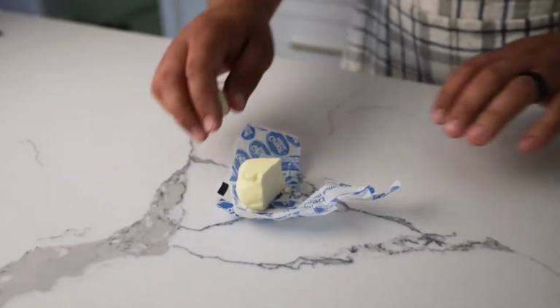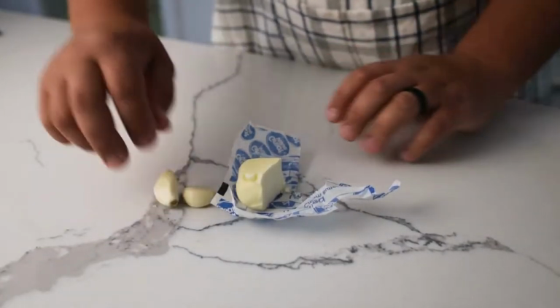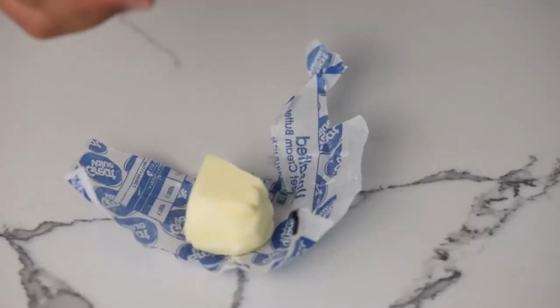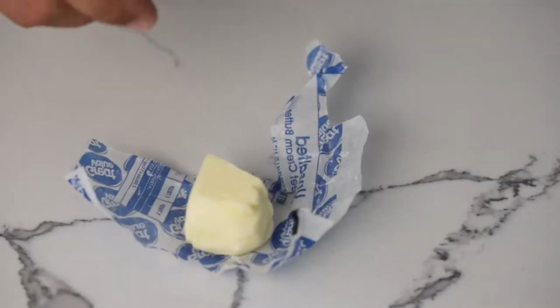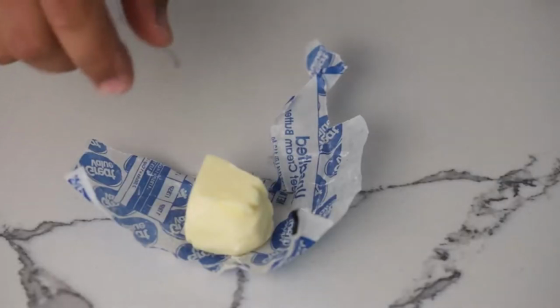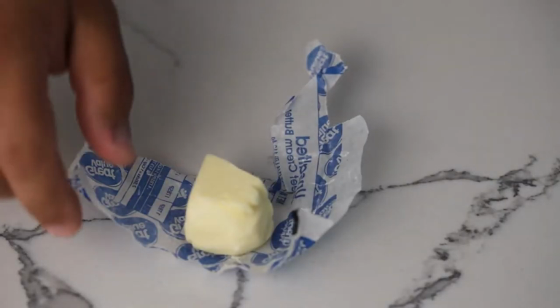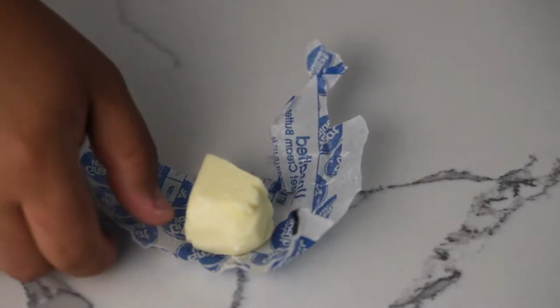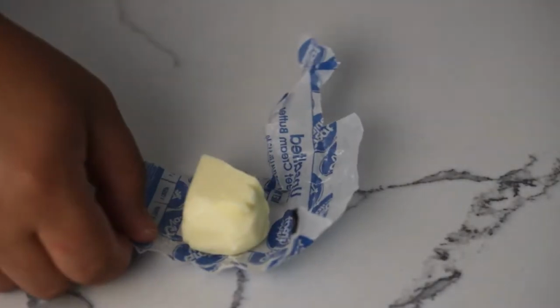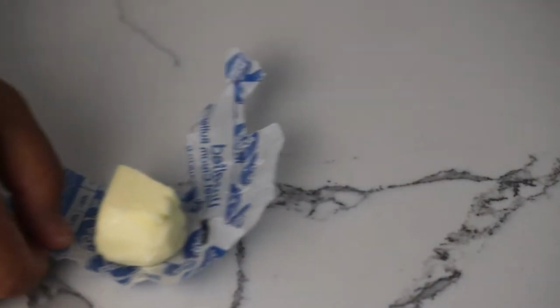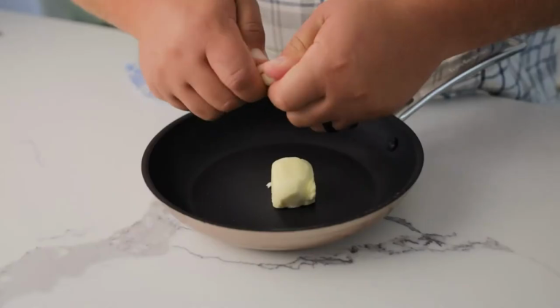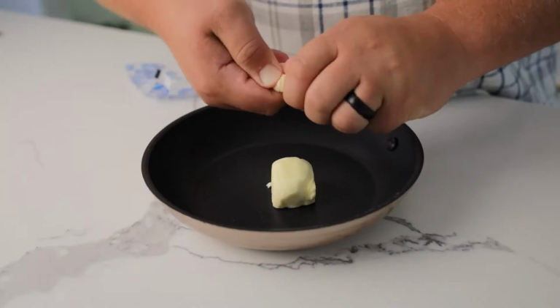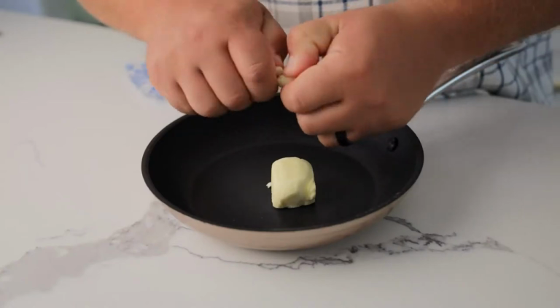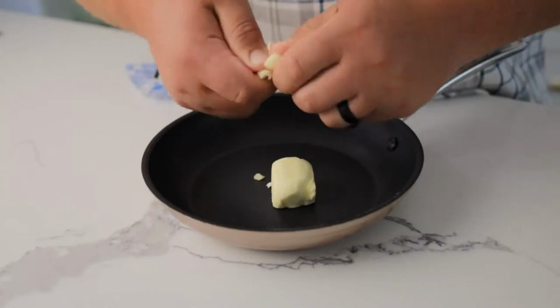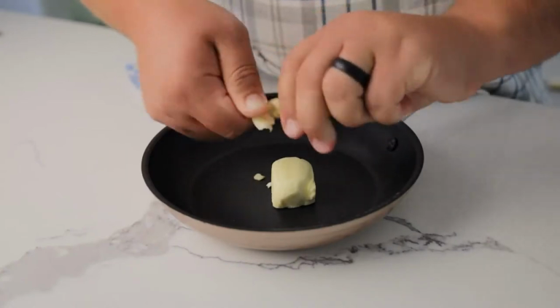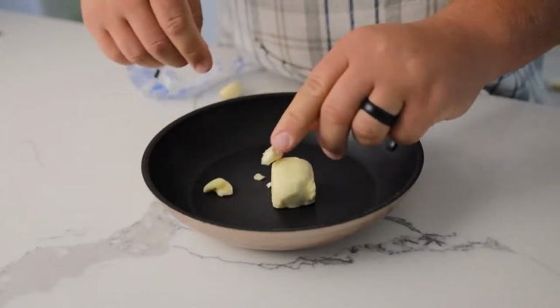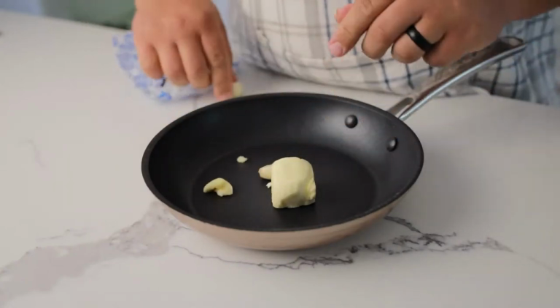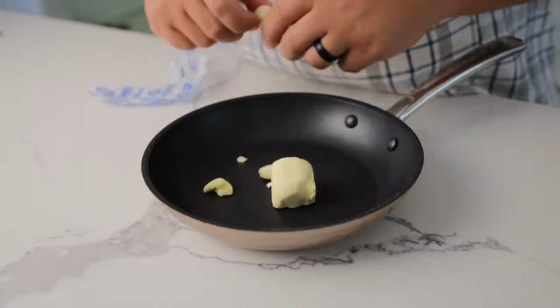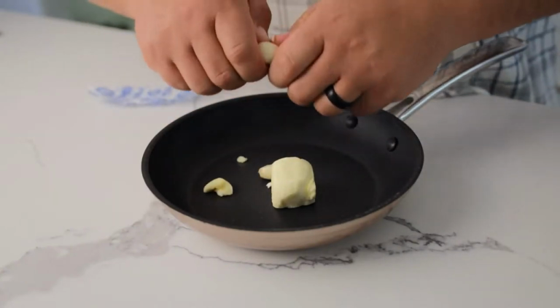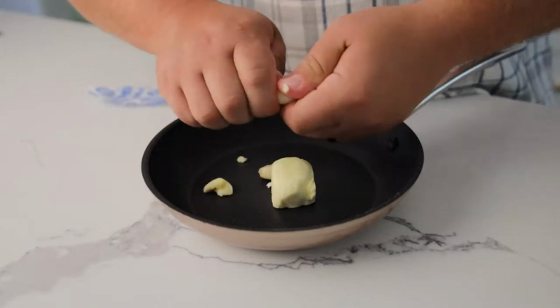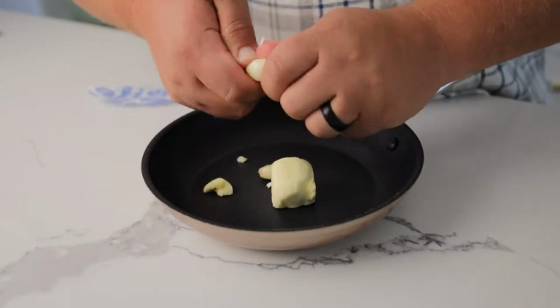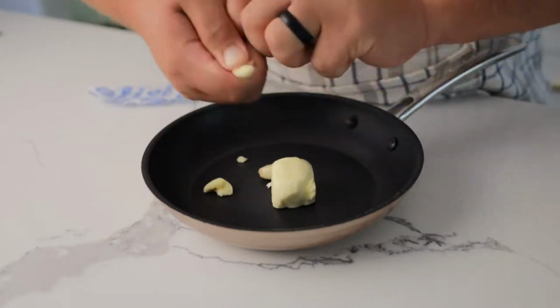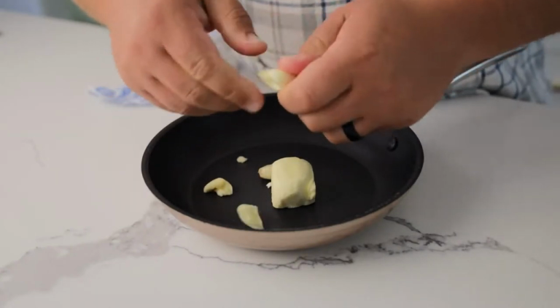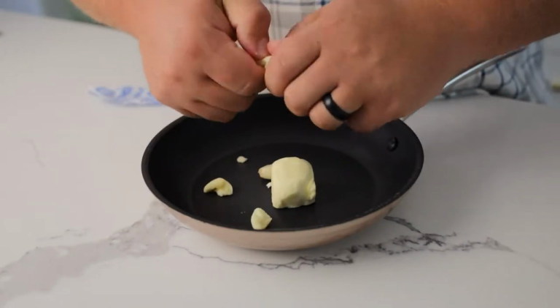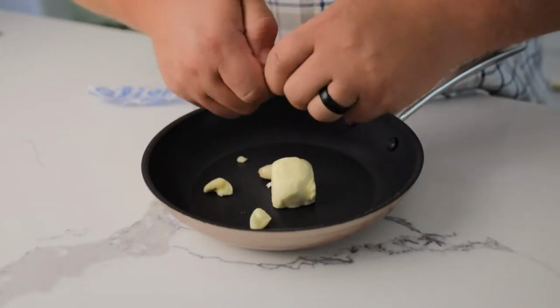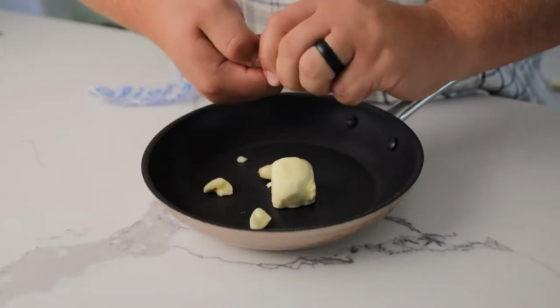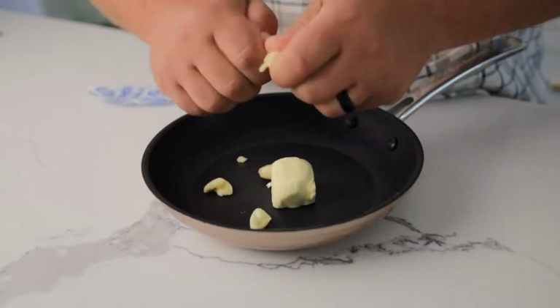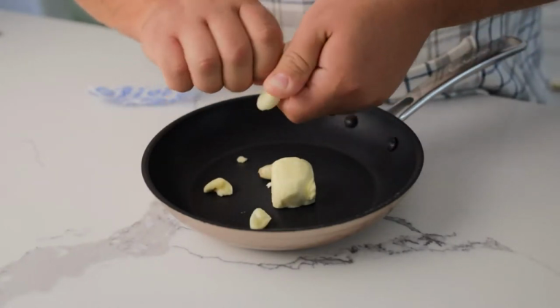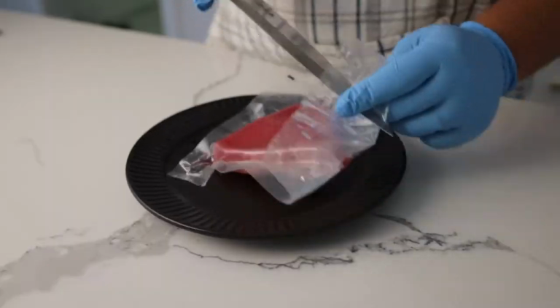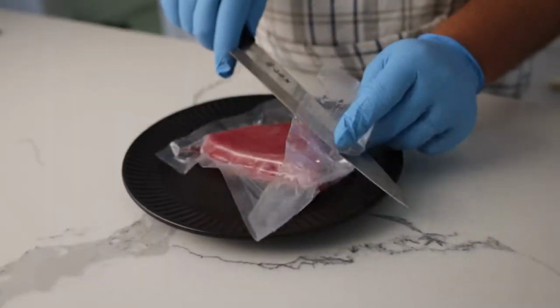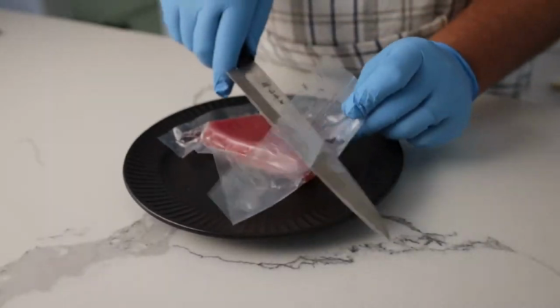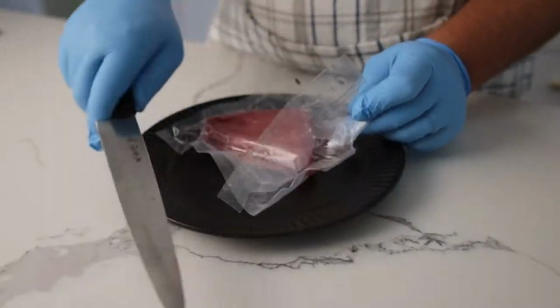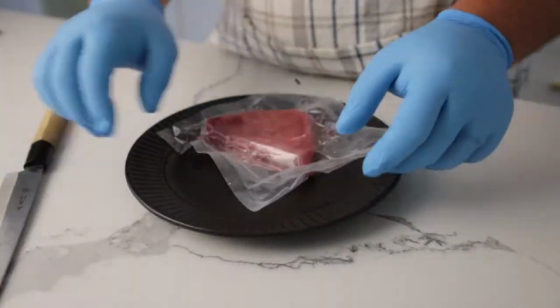We're going to start with some garlic and butter. Crush the garlic into a saucepan with your butter, and let's put it on low on the stove. We're going to use this later to sort of finish the tuna with.